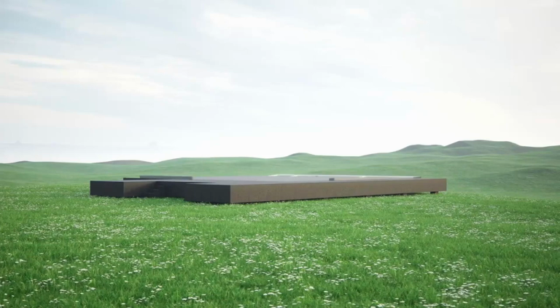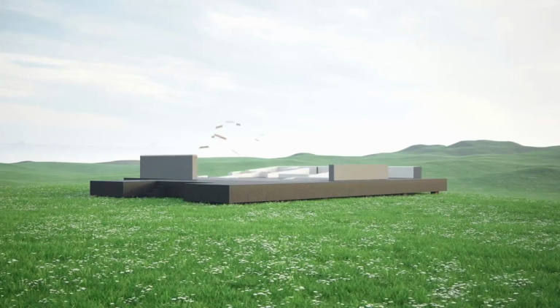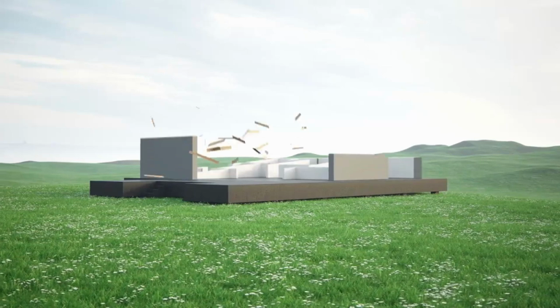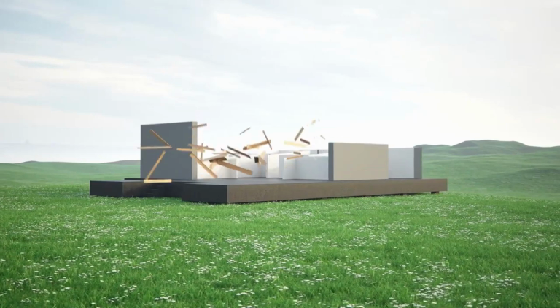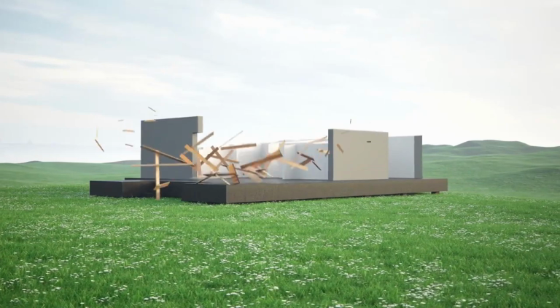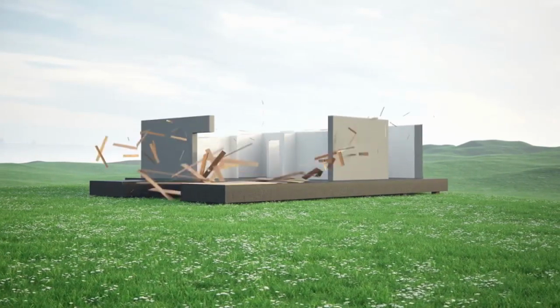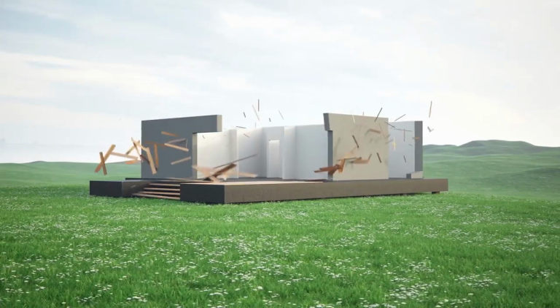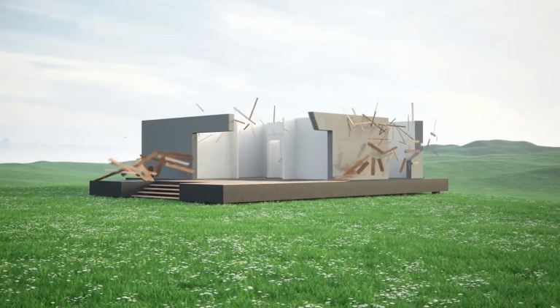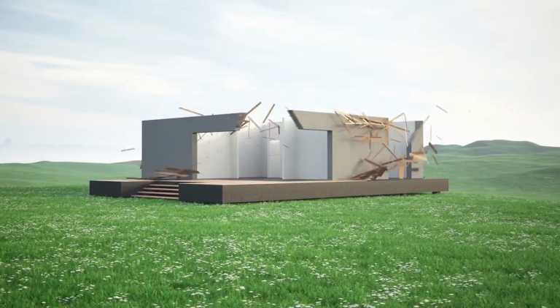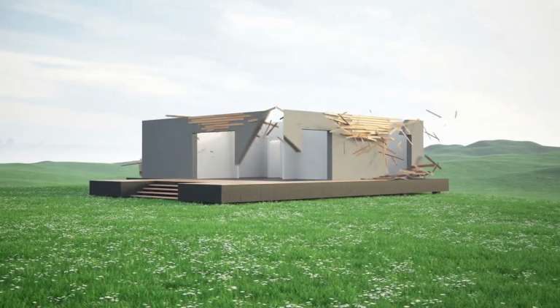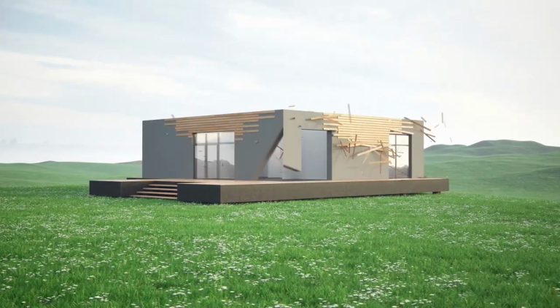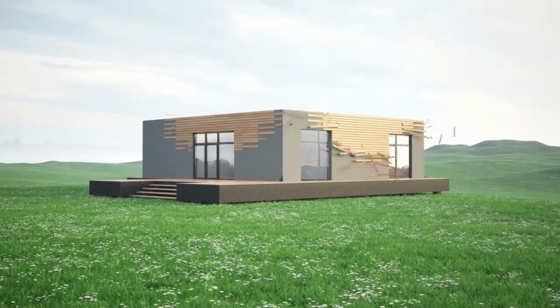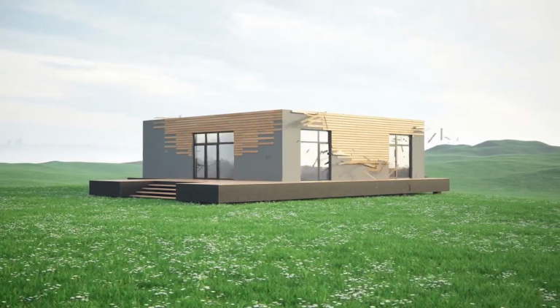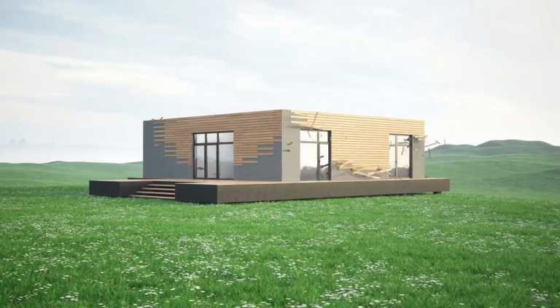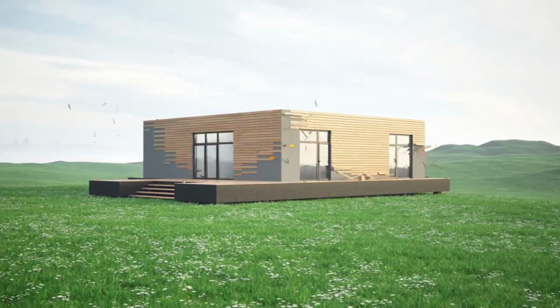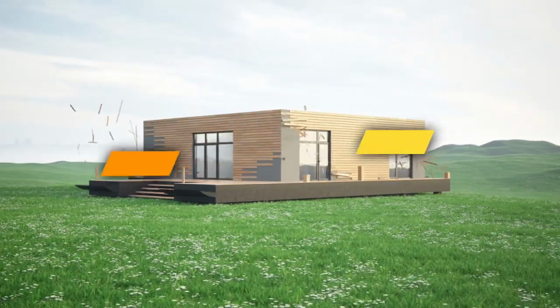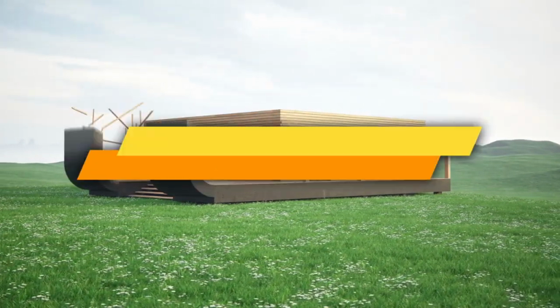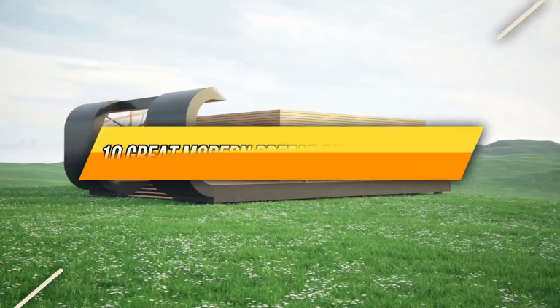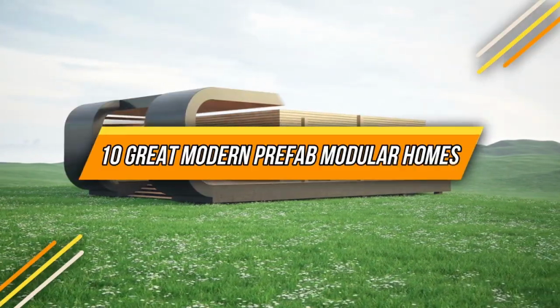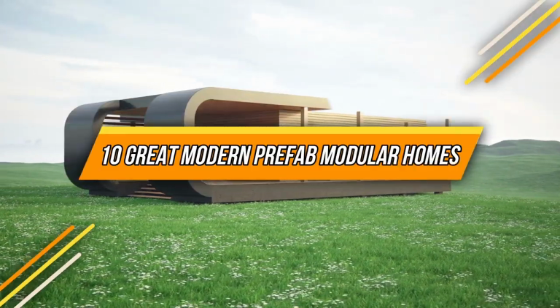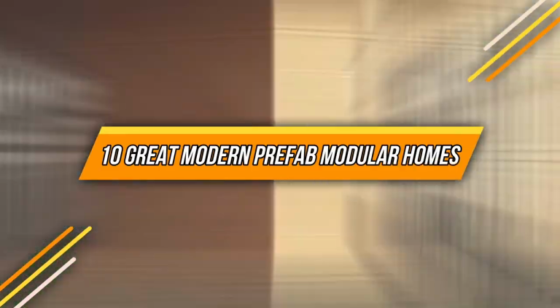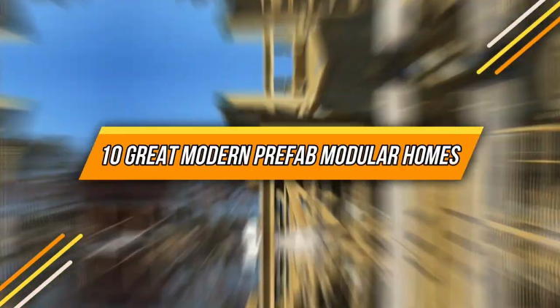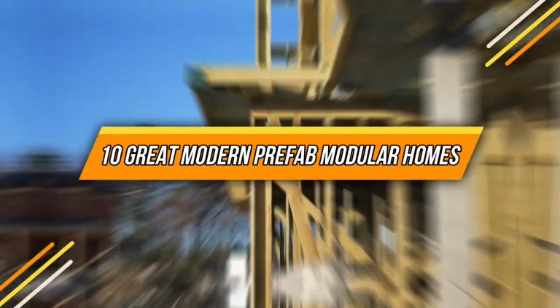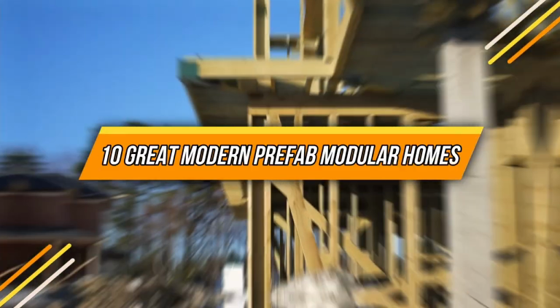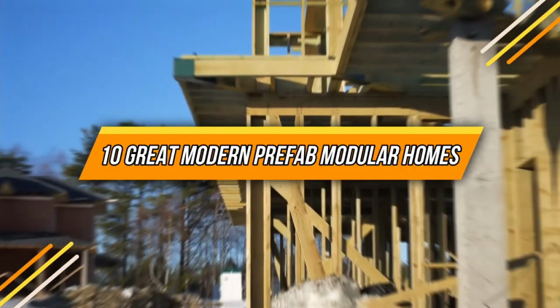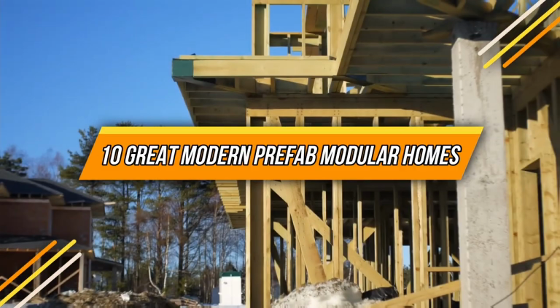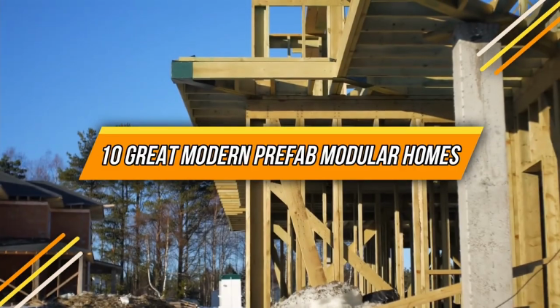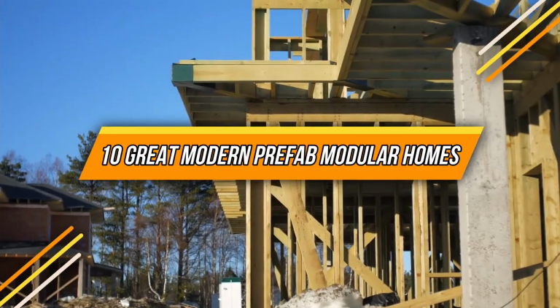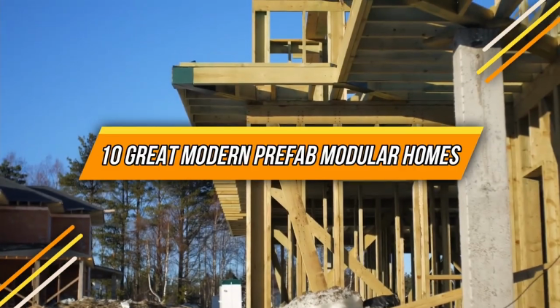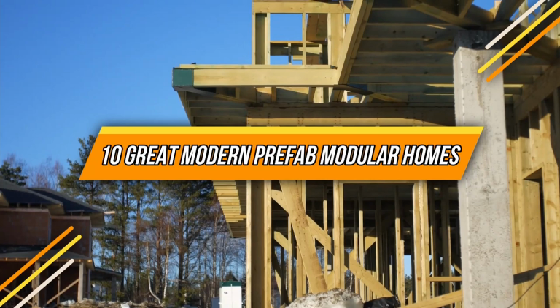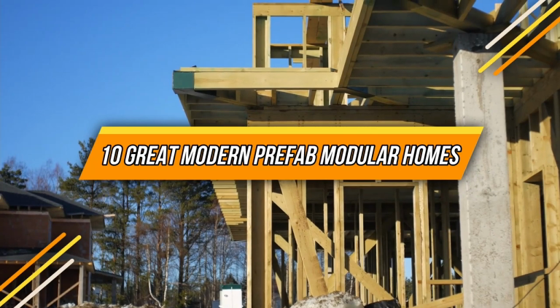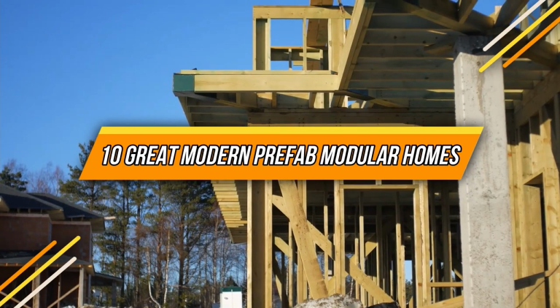Welcome to our channel. Today, we bring you 10 Great Modern Prefab Modular Homes.